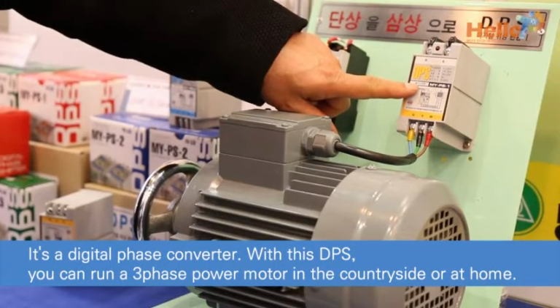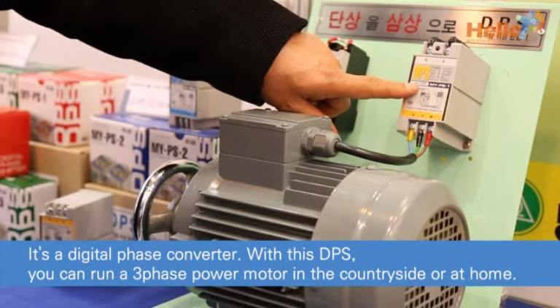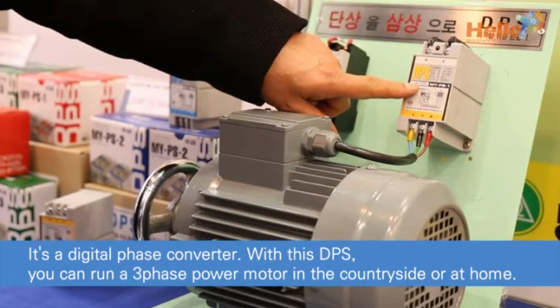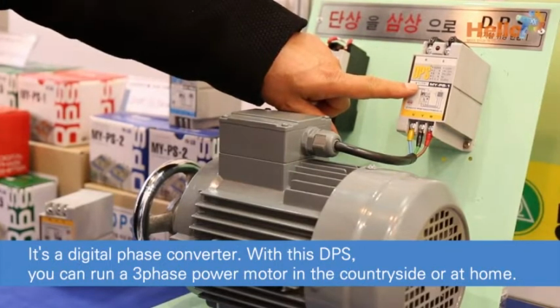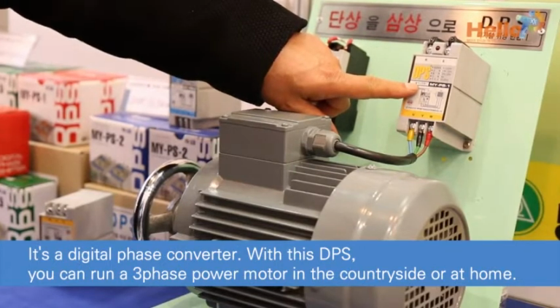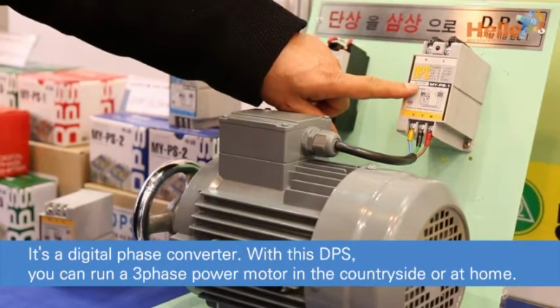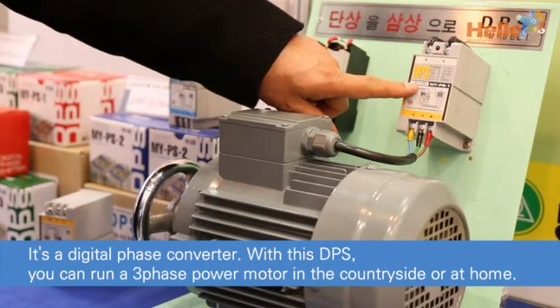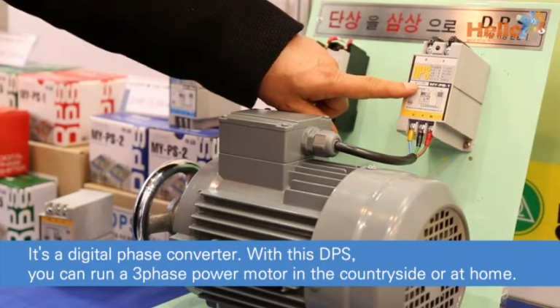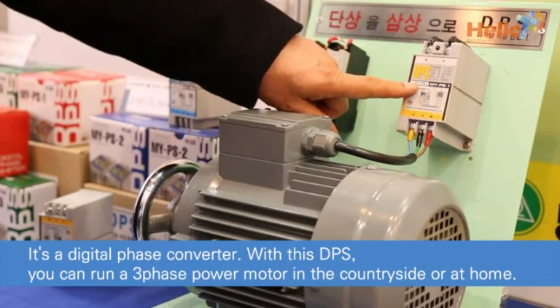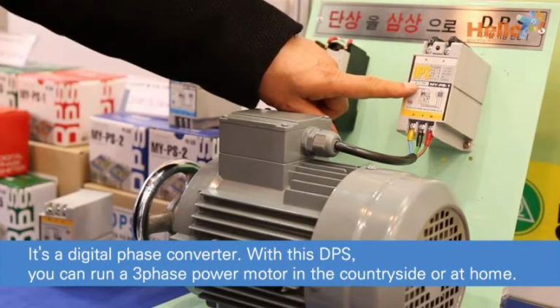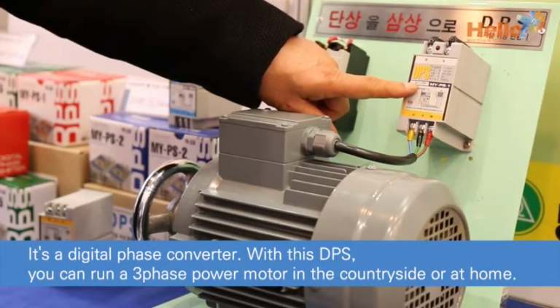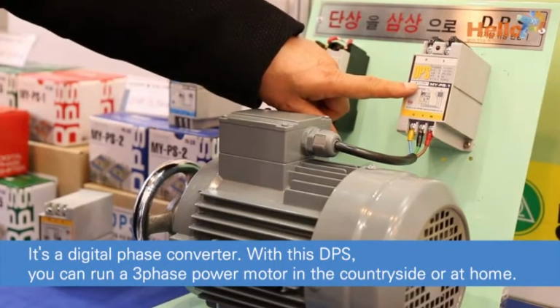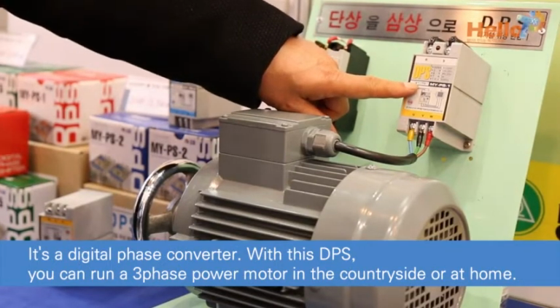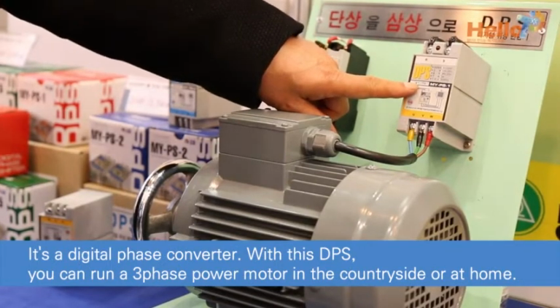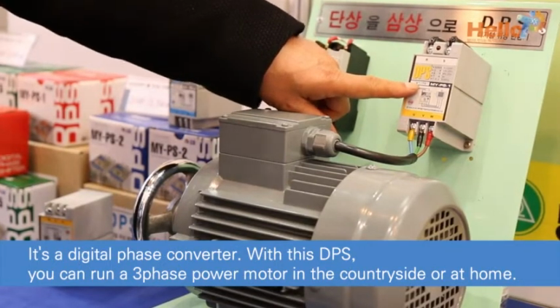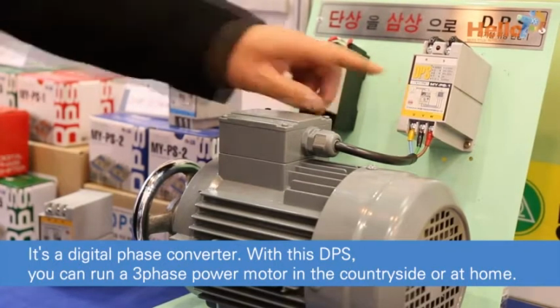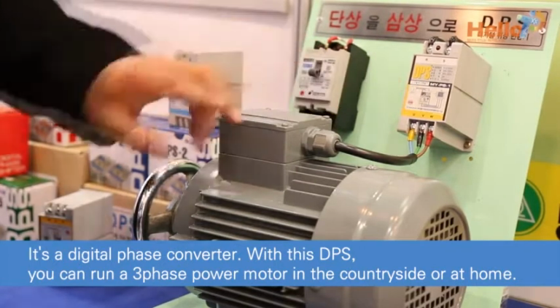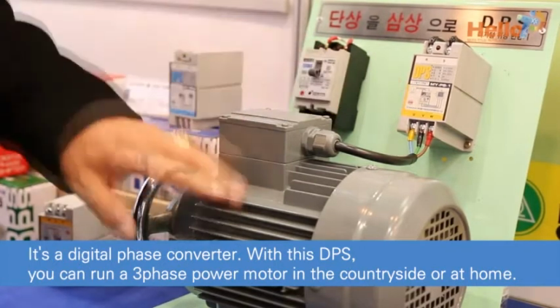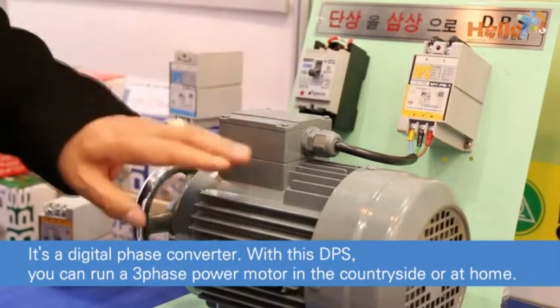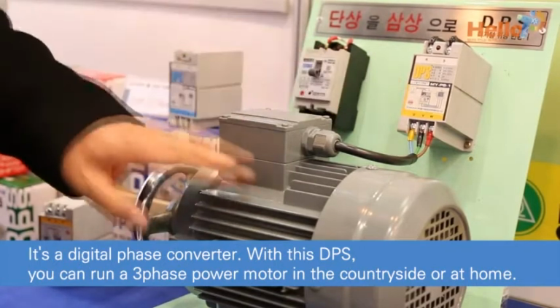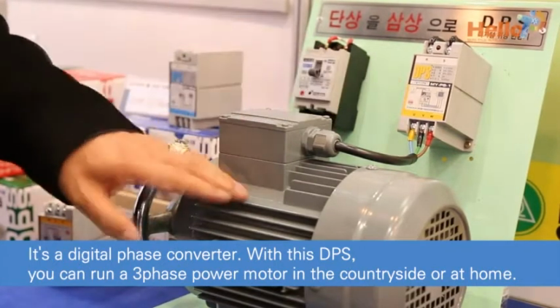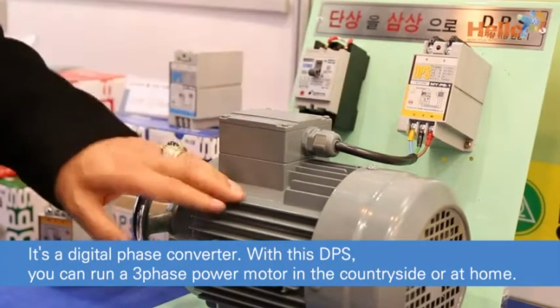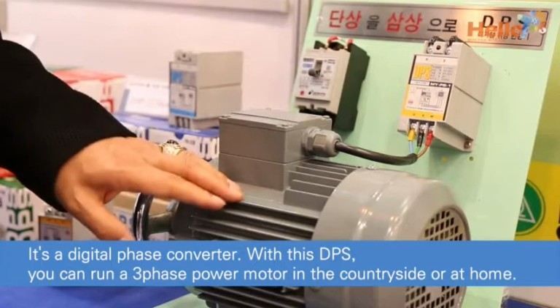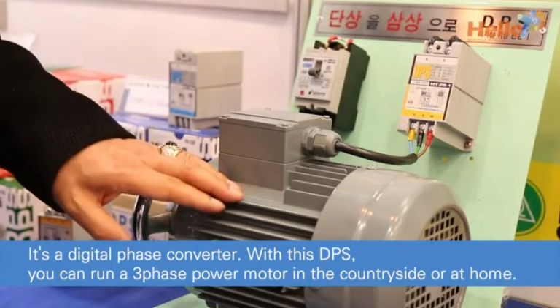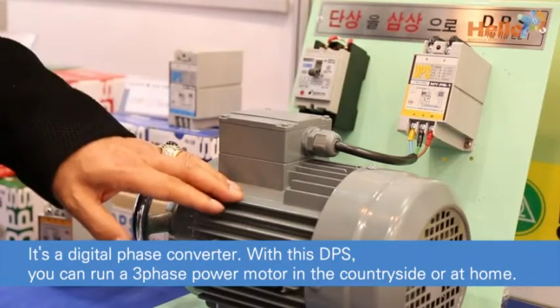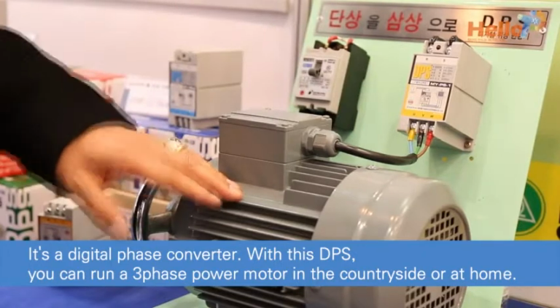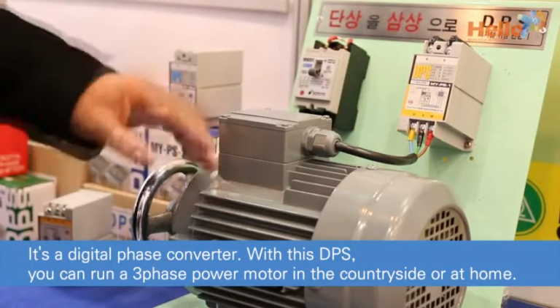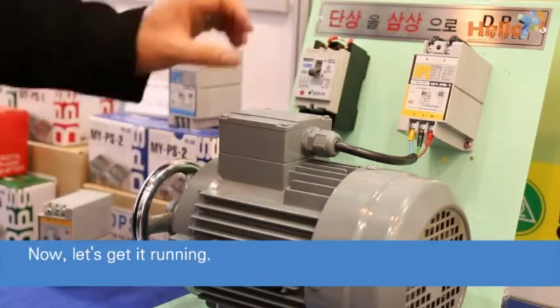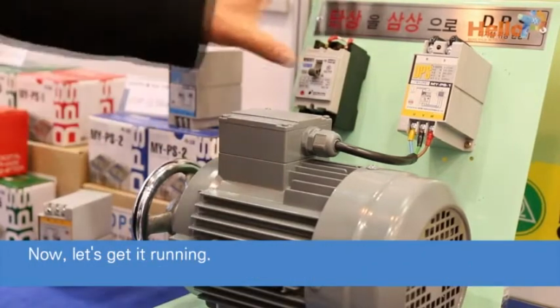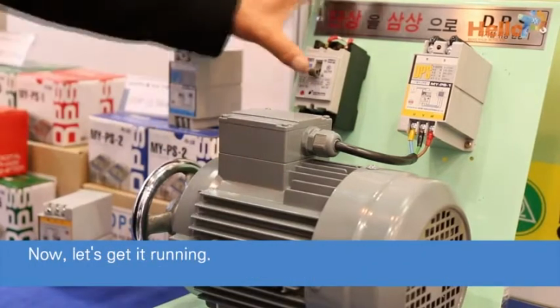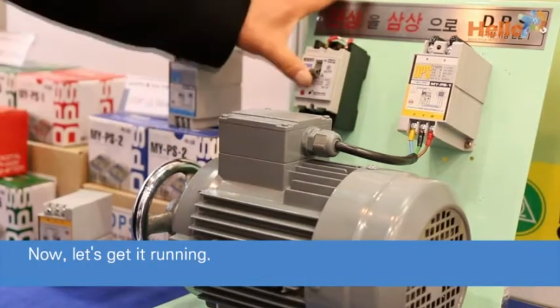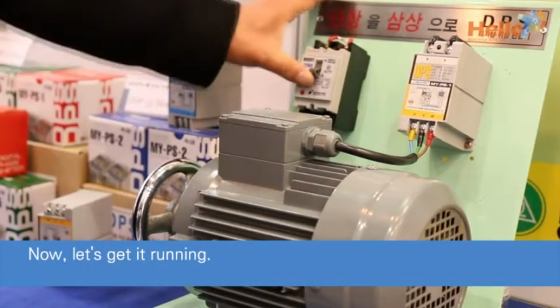With this DPS, you can run a three-phase power motor in the countryside or at home. Now, let's get it running.